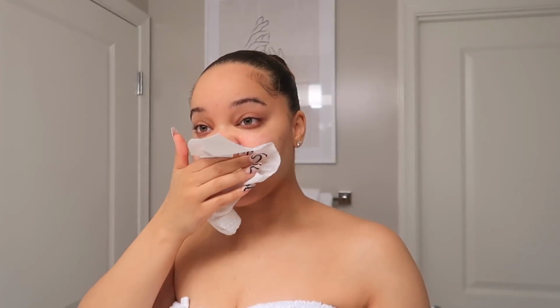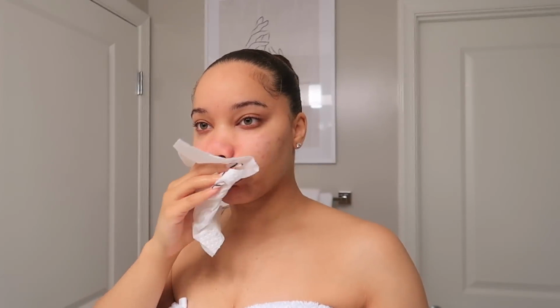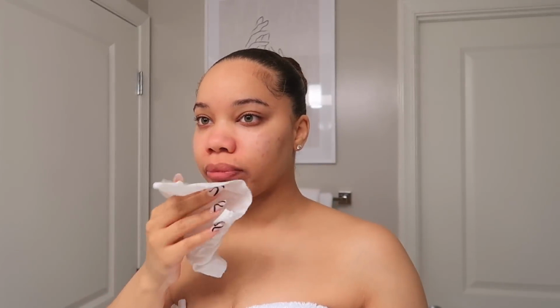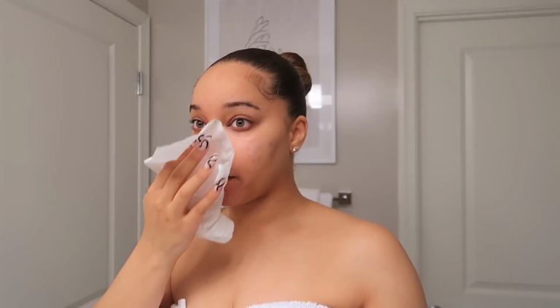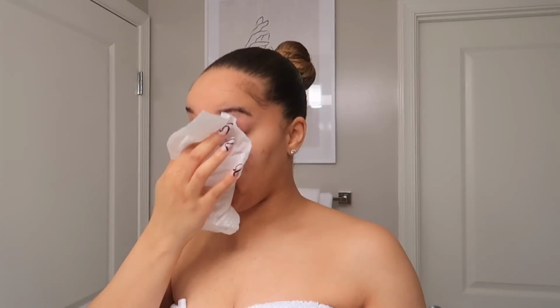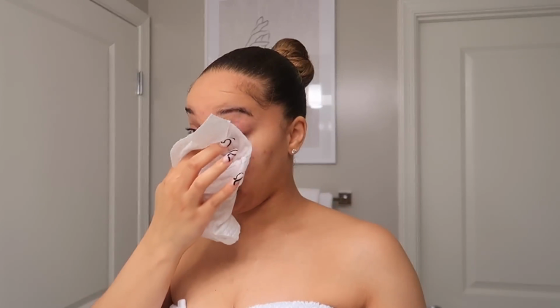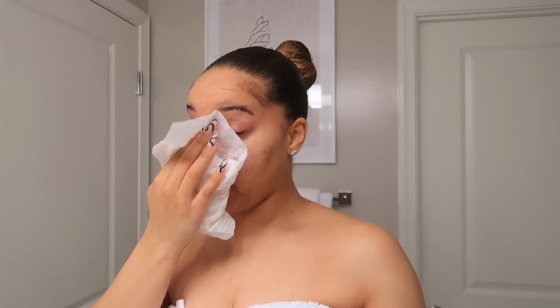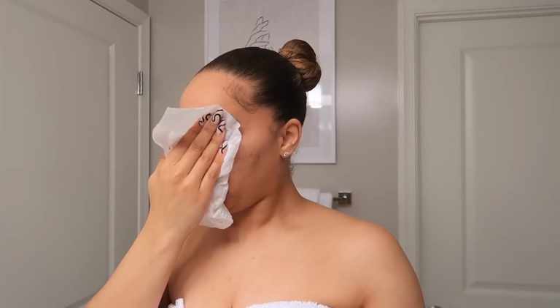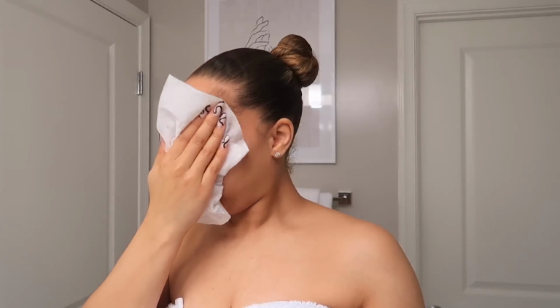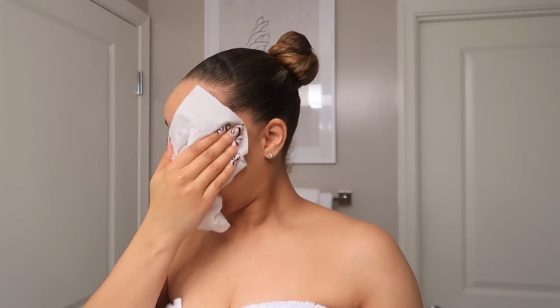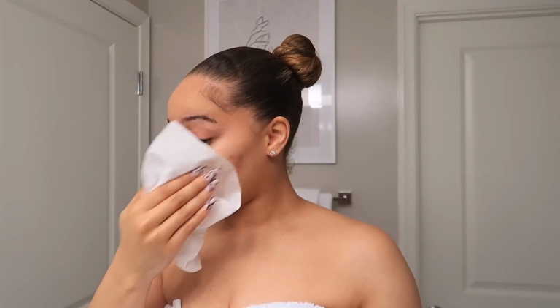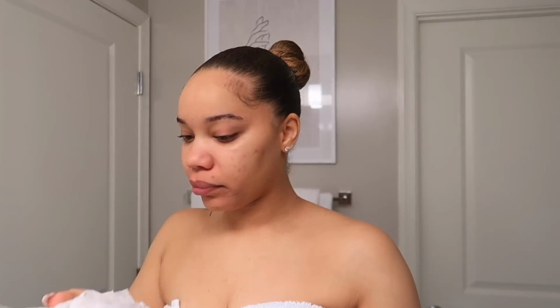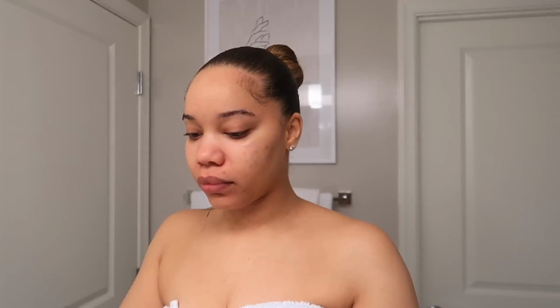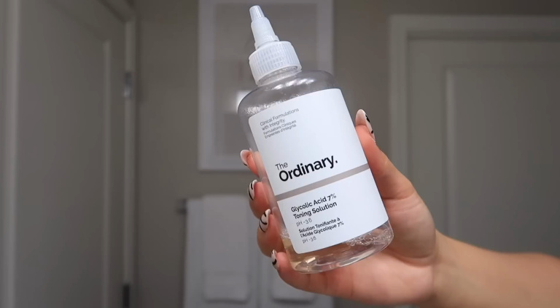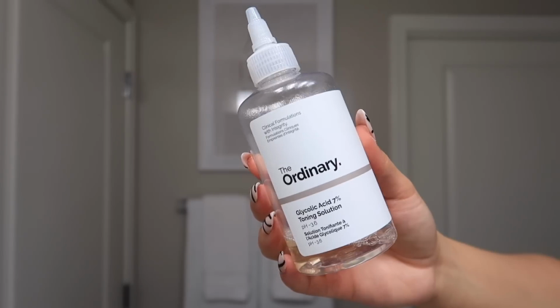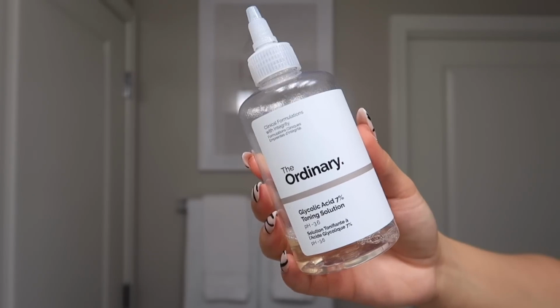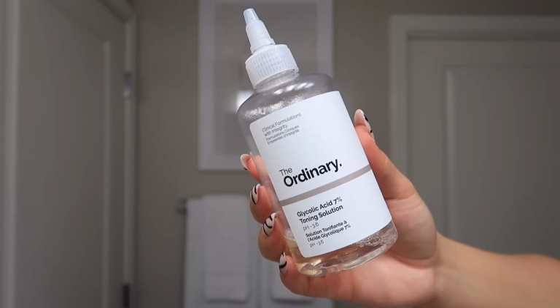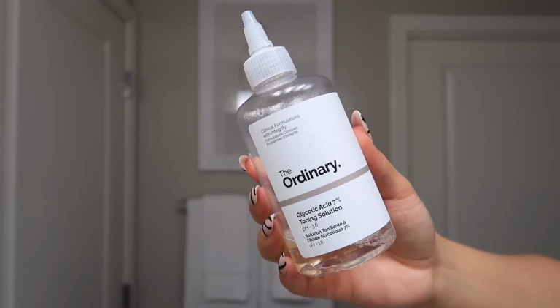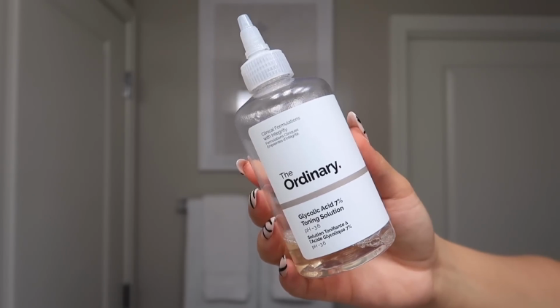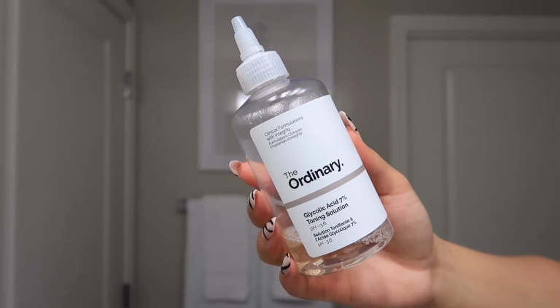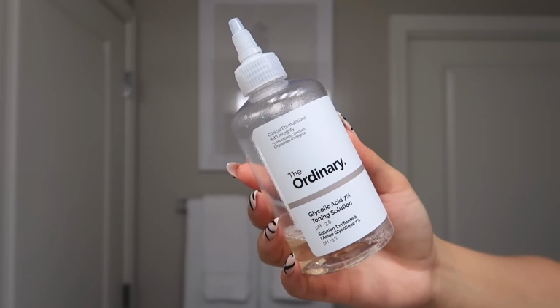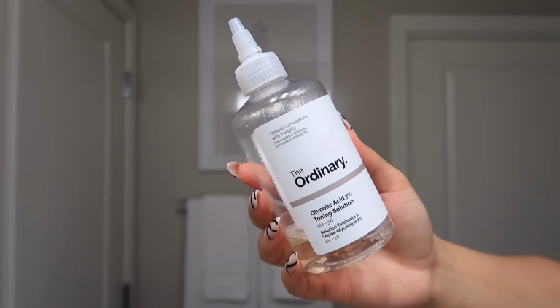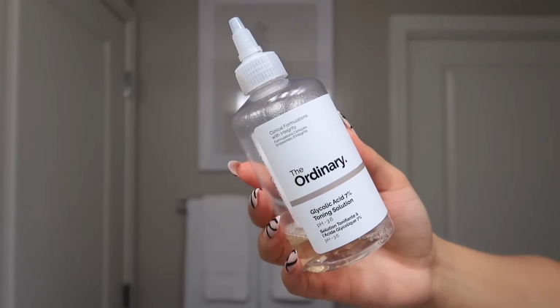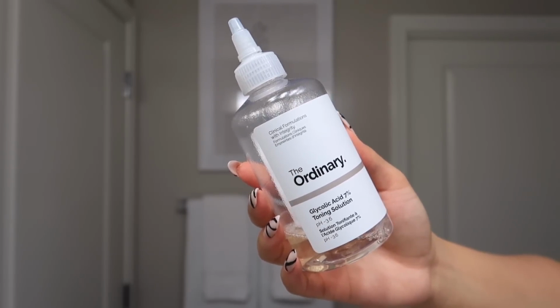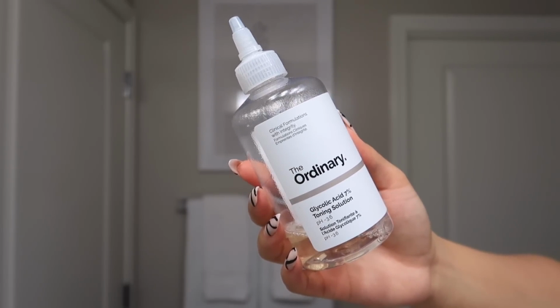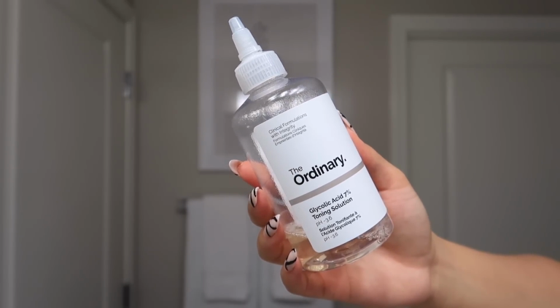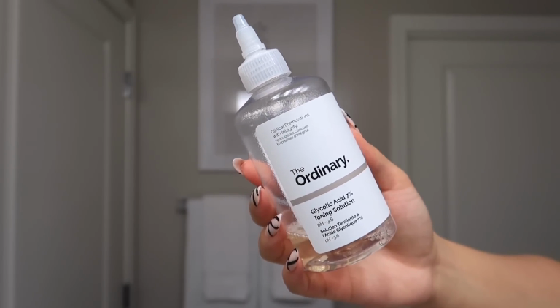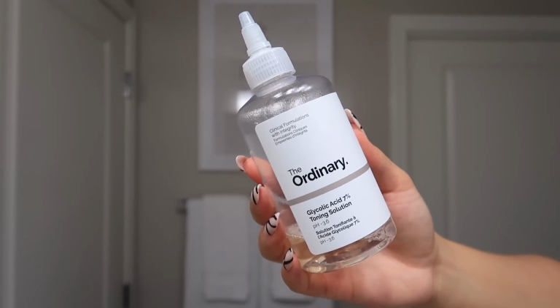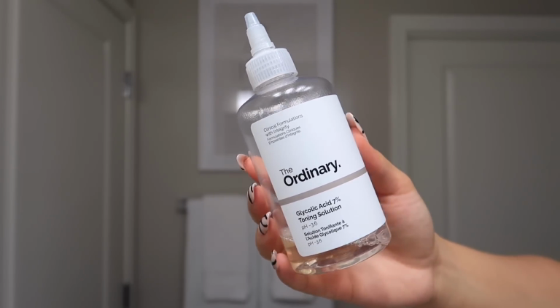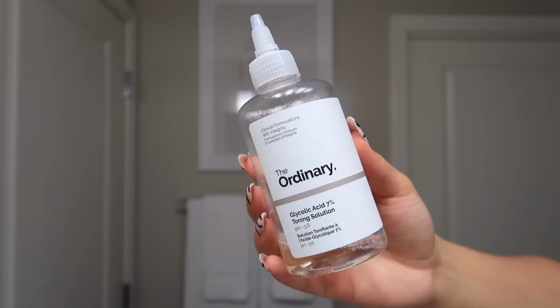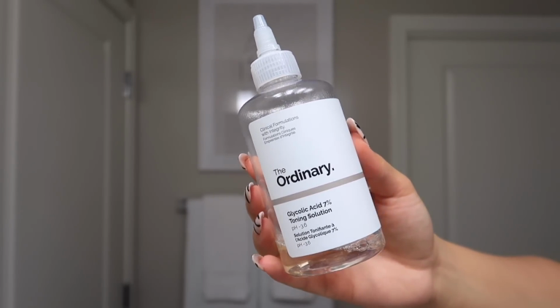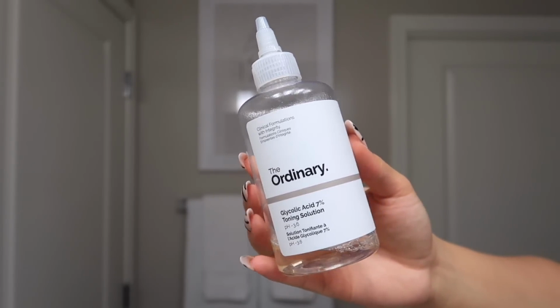I'm gonna go ahead and tone with my The Ordinary toning solution. I really love this — as you can see, it's basically empty.